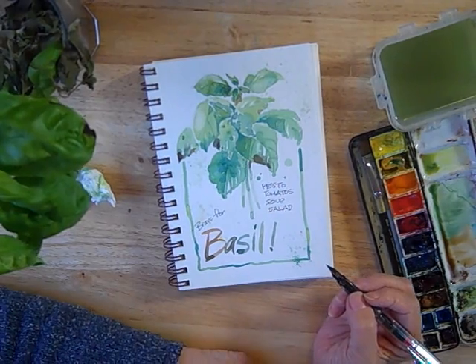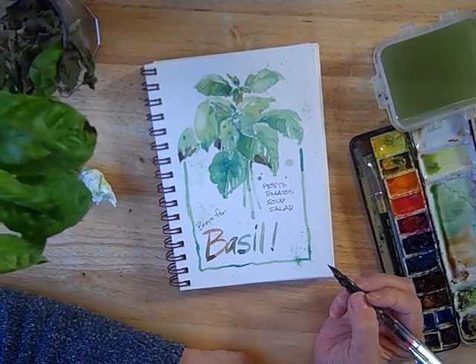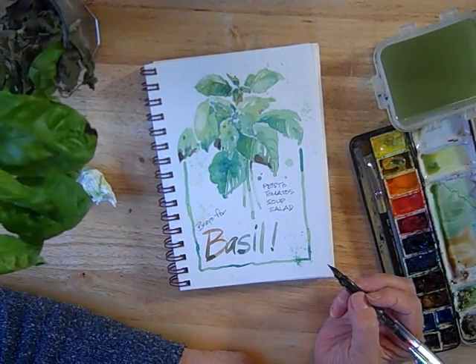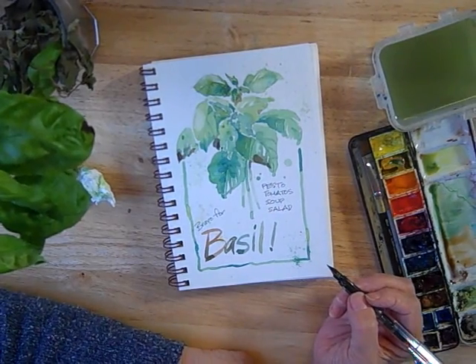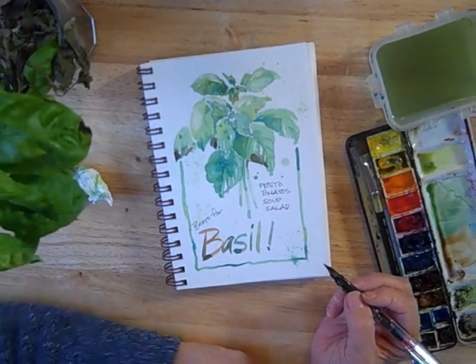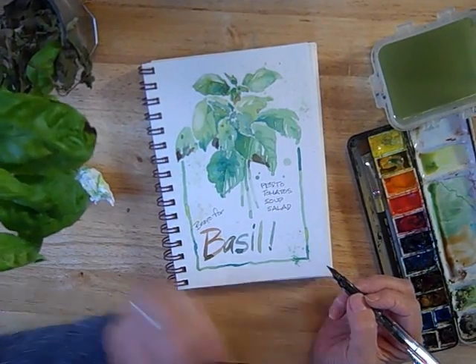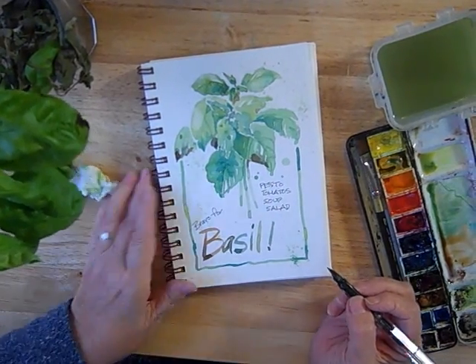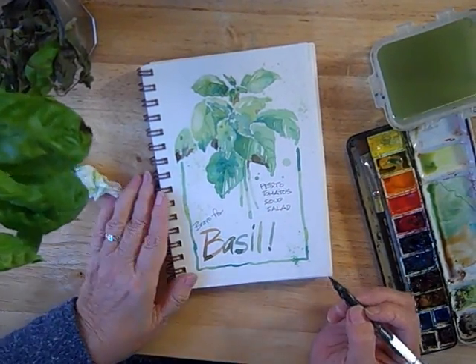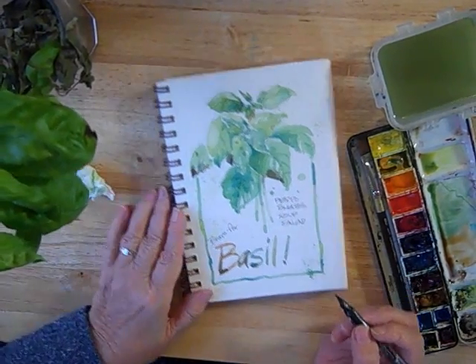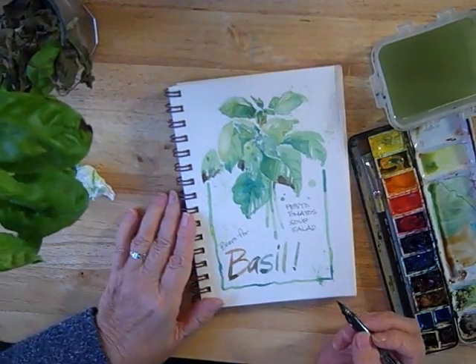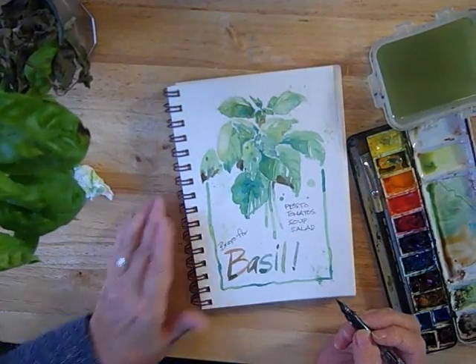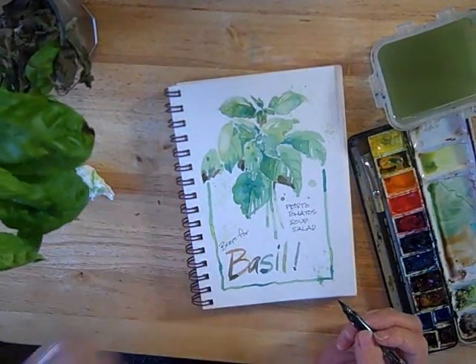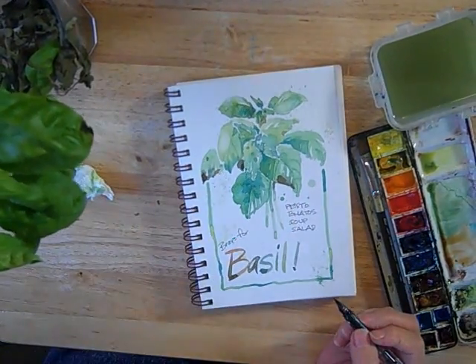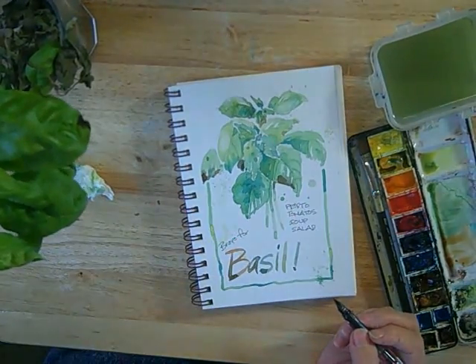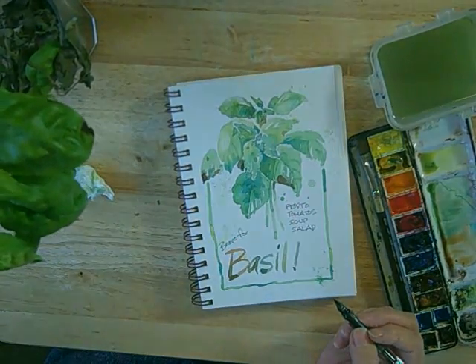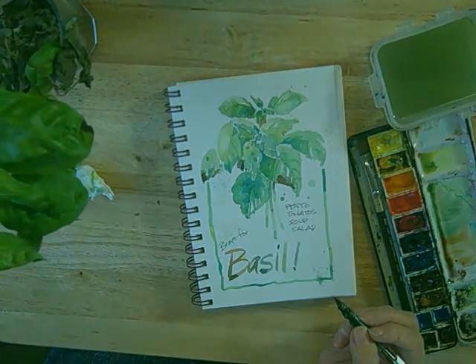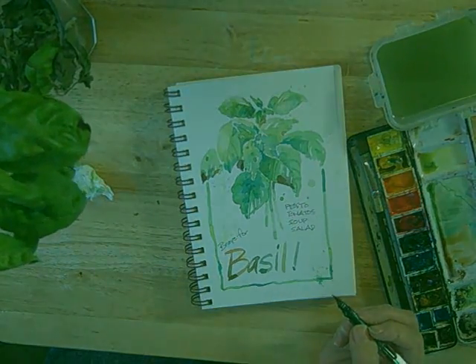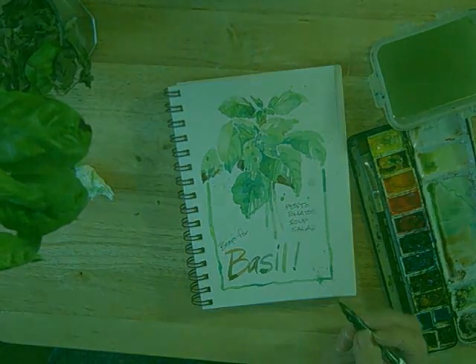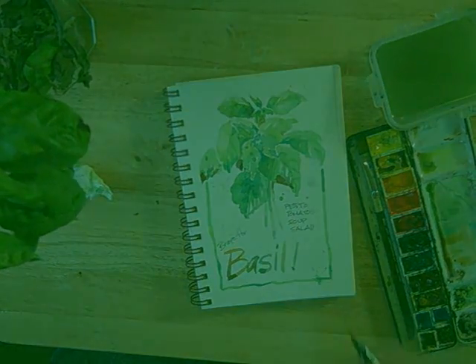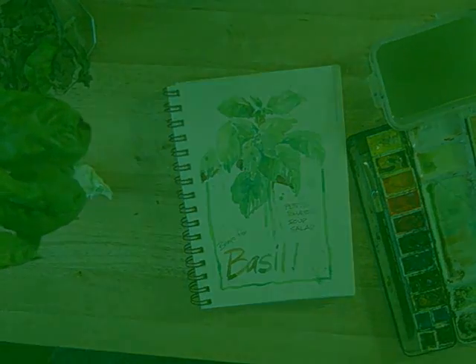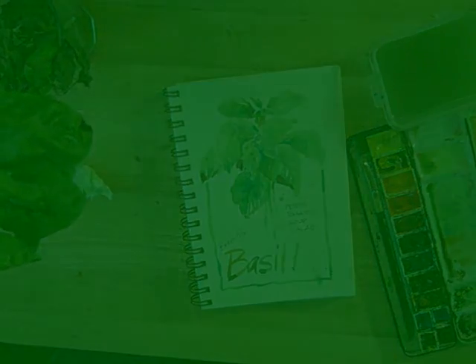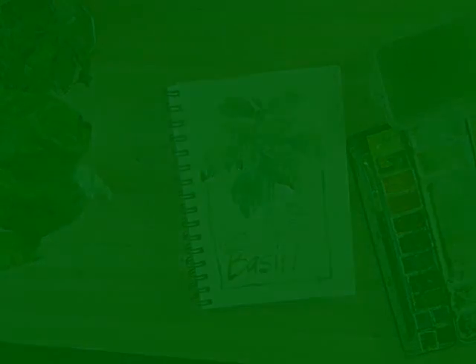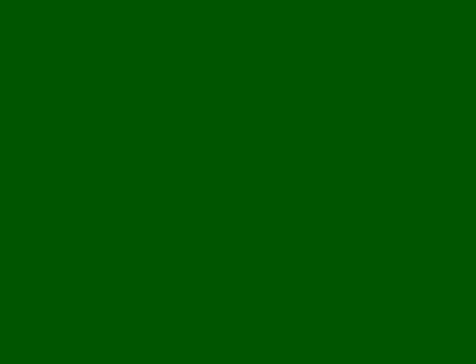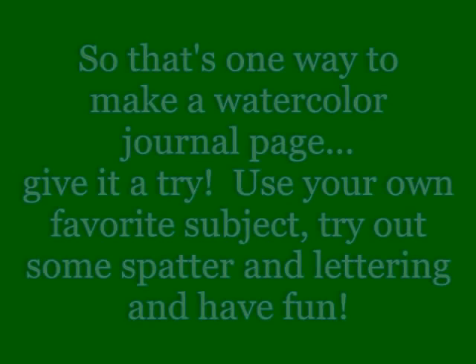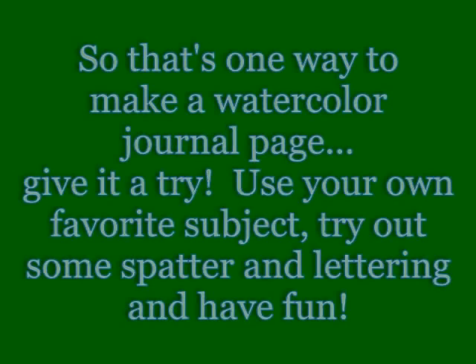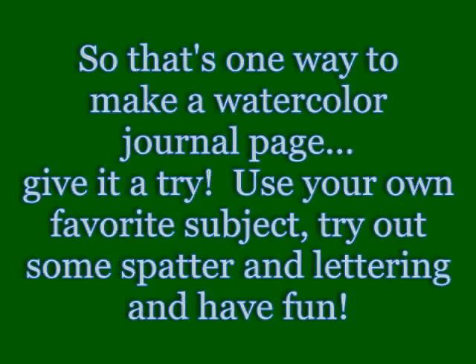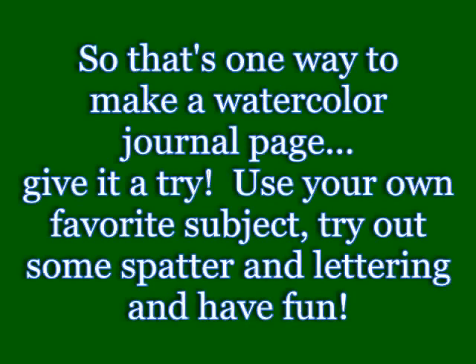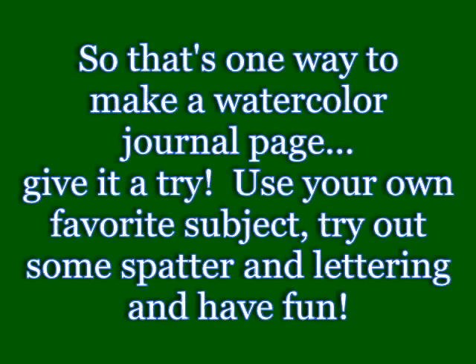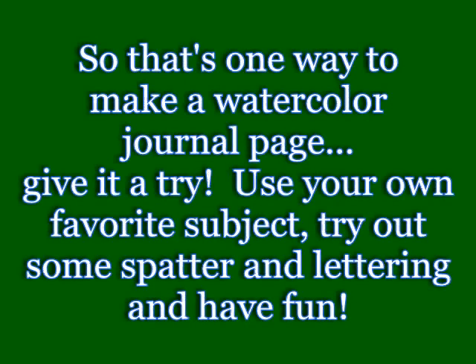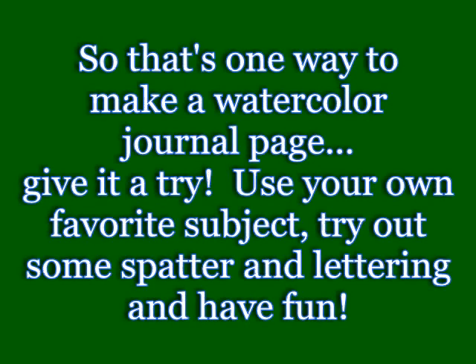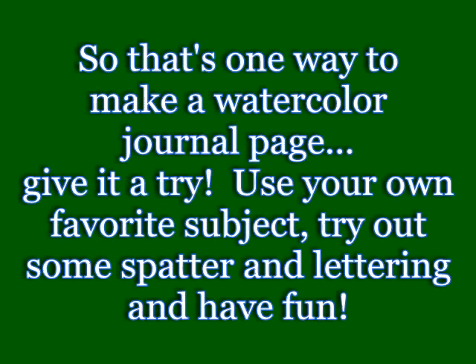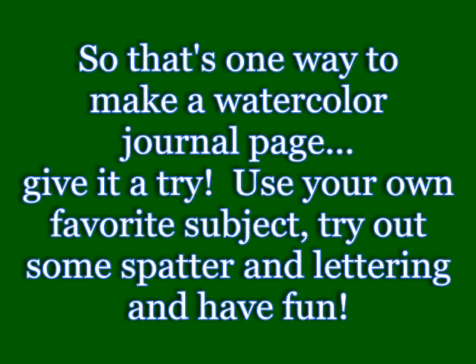Okay, that was a fun page. Hope you enjoyed it. How did you get on?